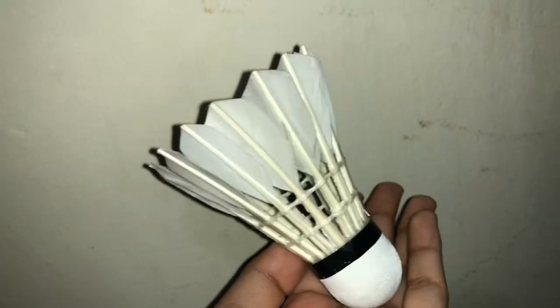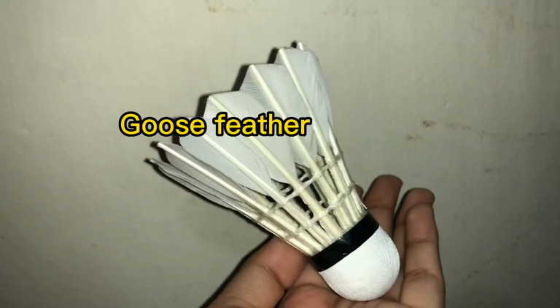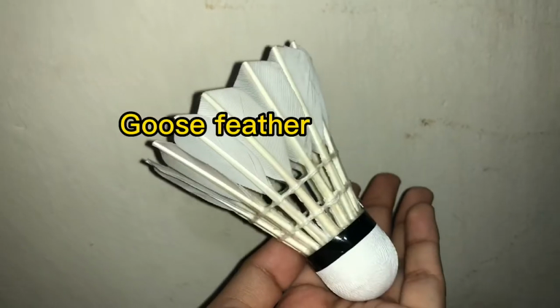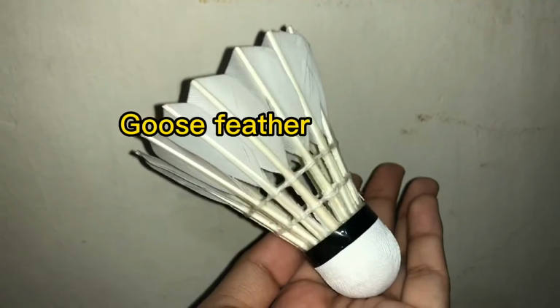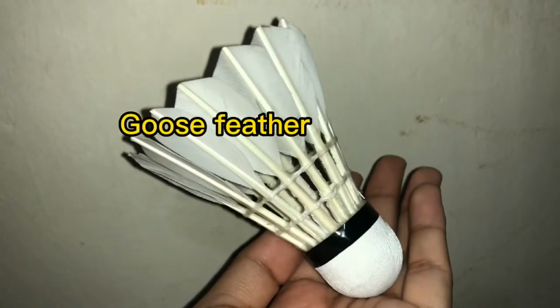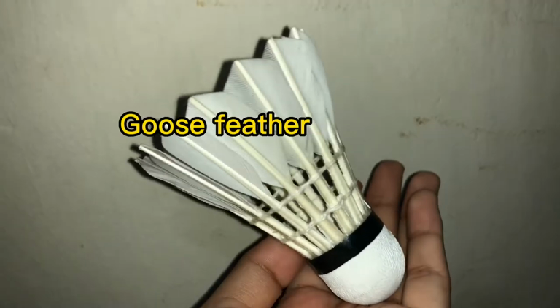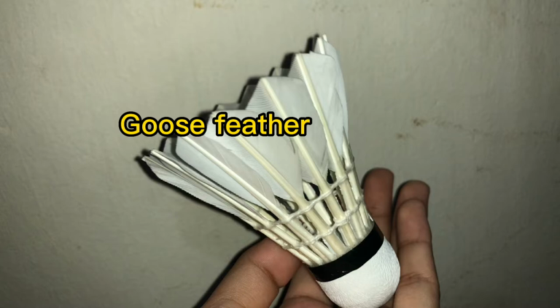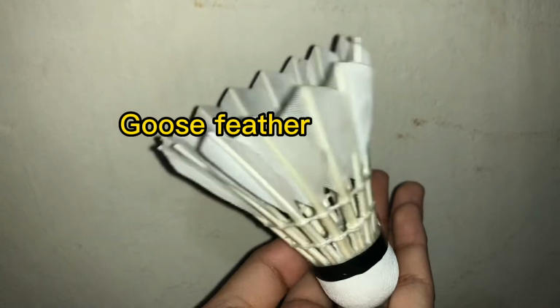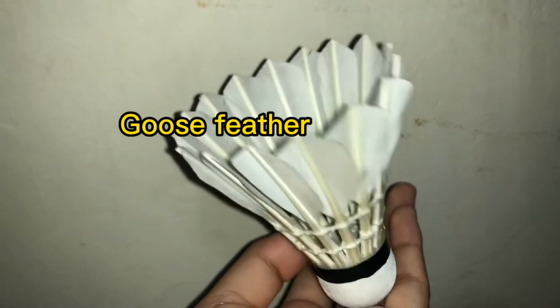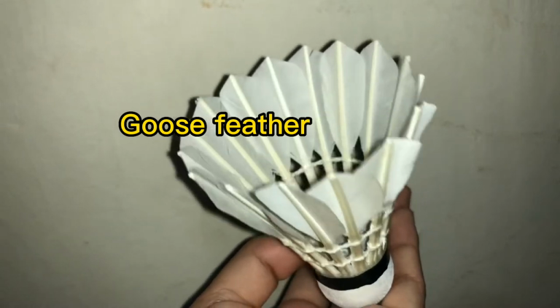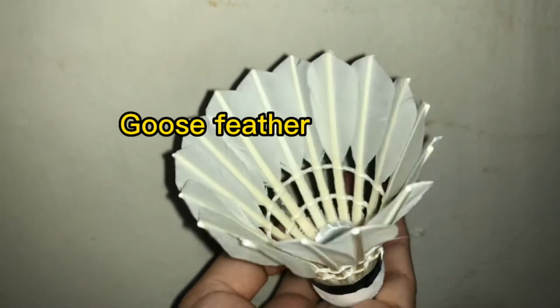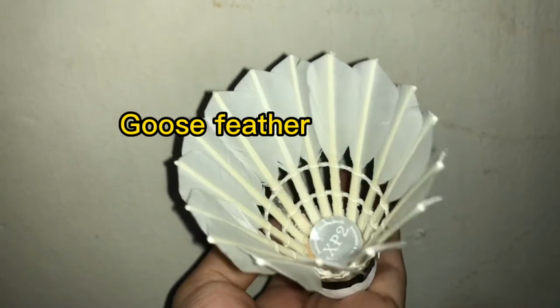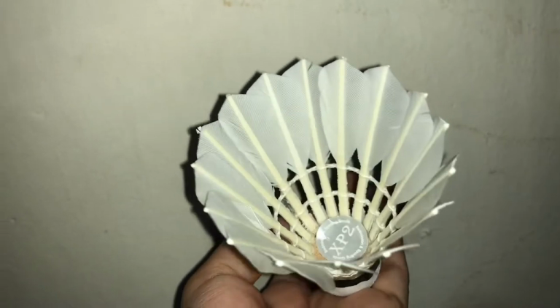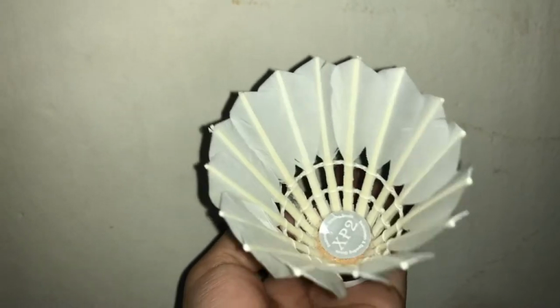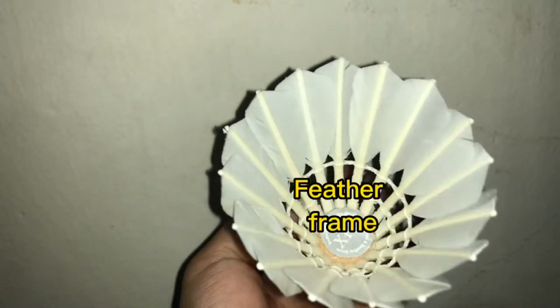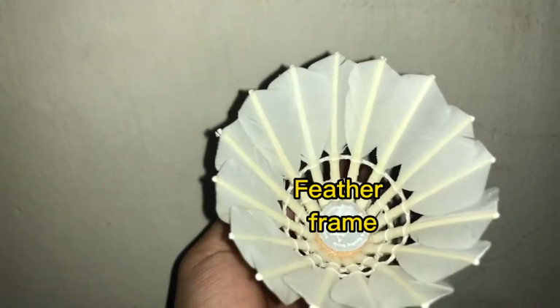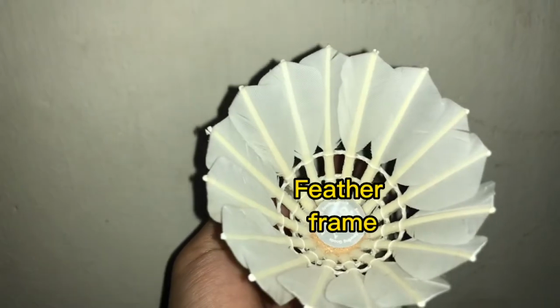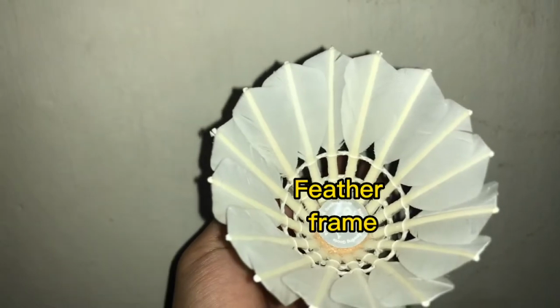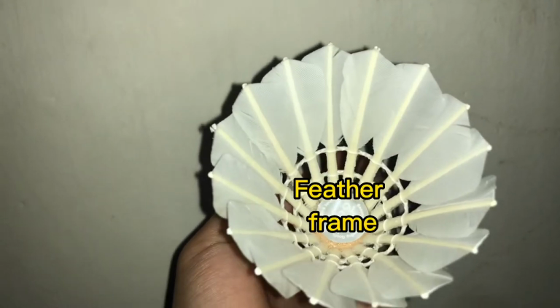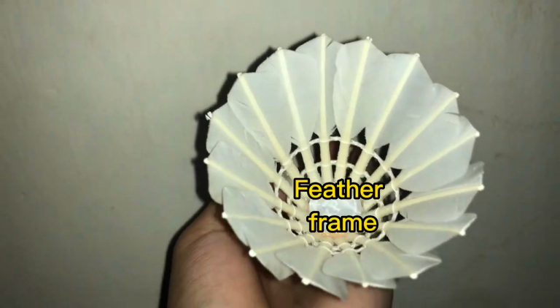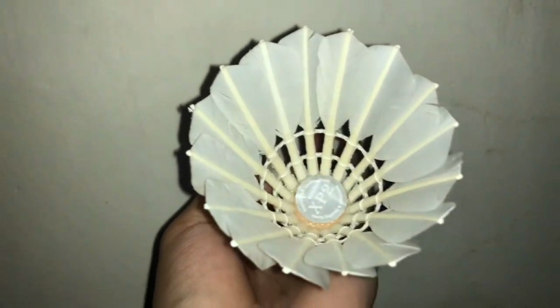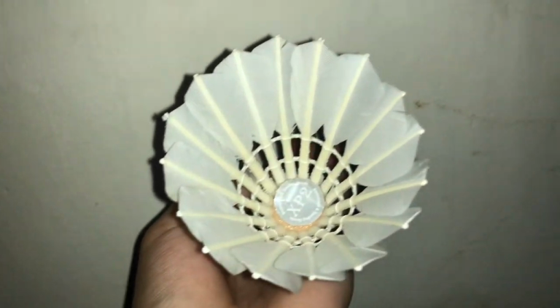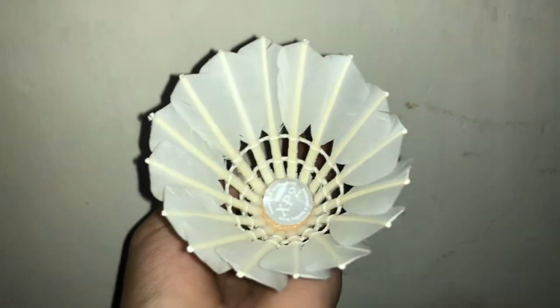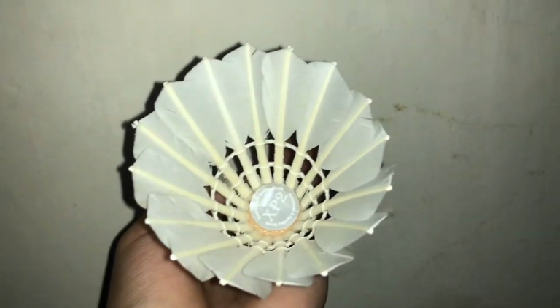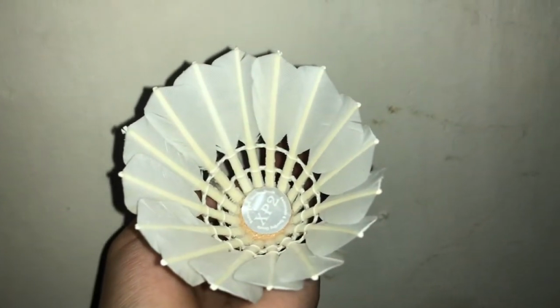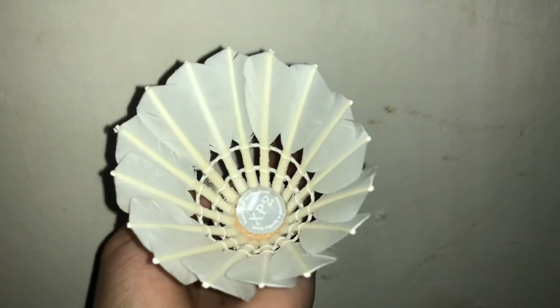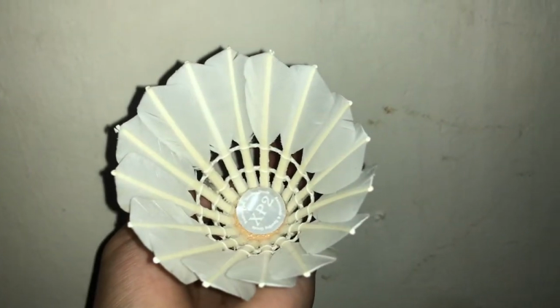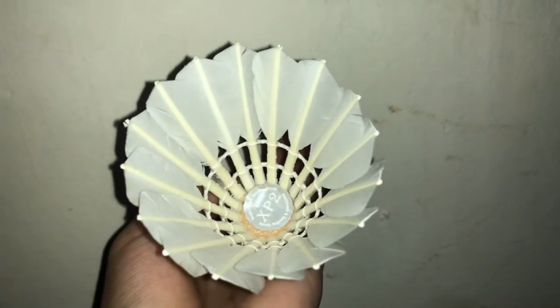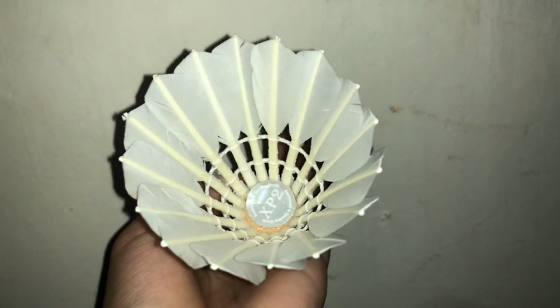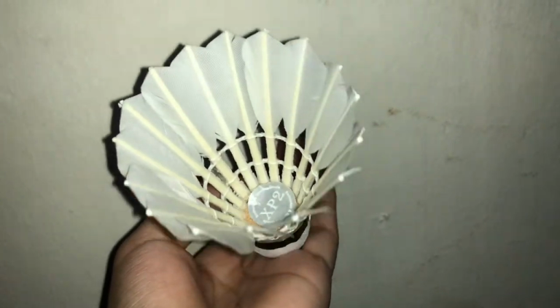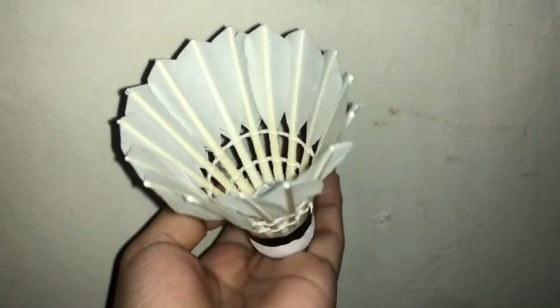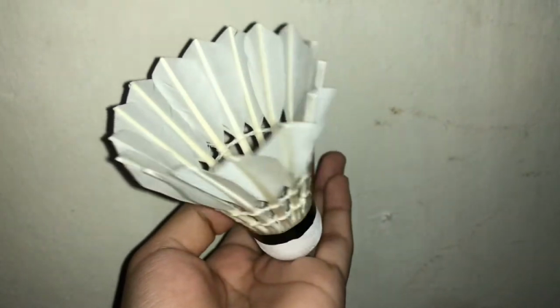The other equipment we need is the Shuttlecock. This is the part of the Shuttlecock.